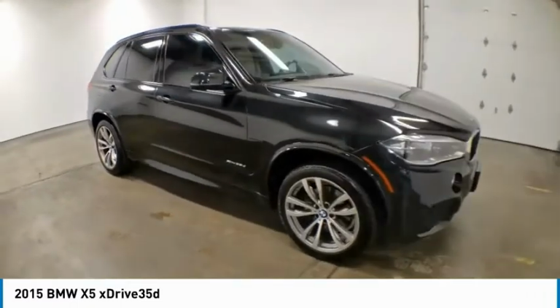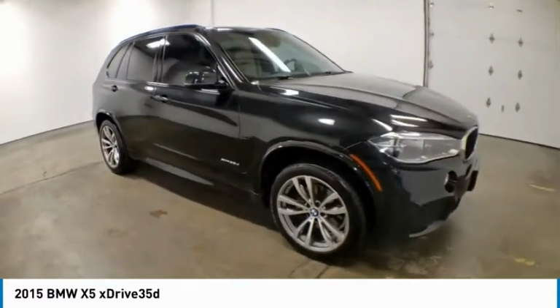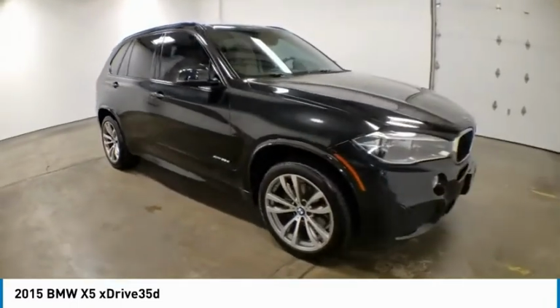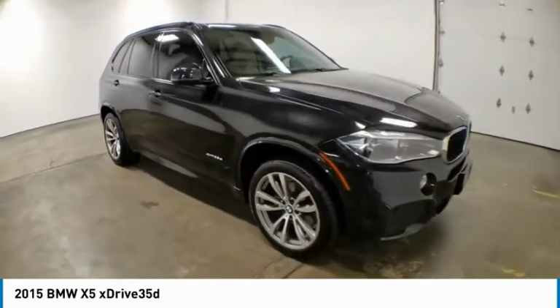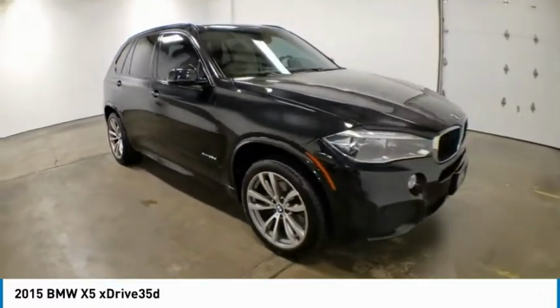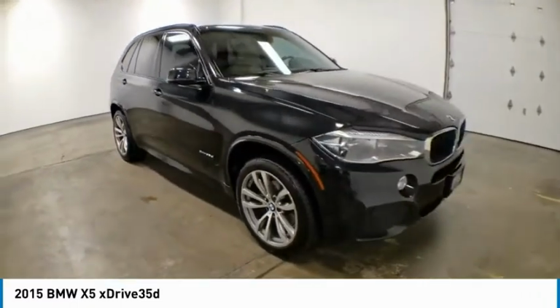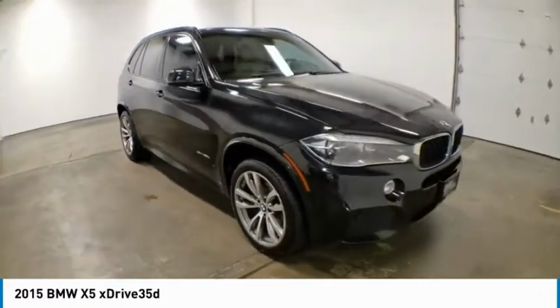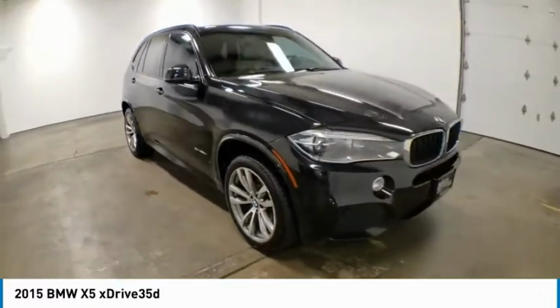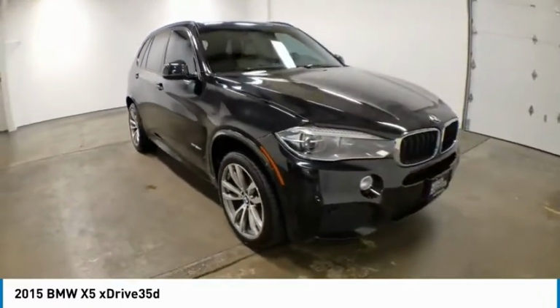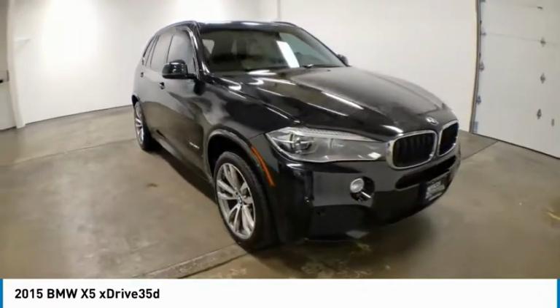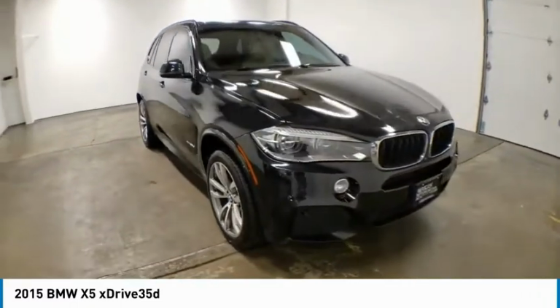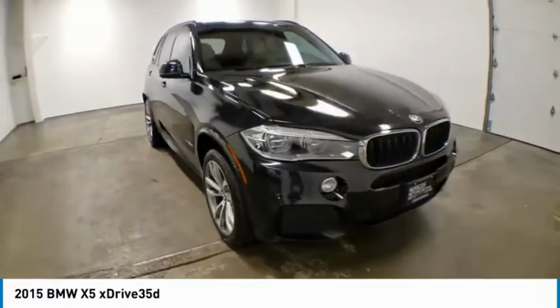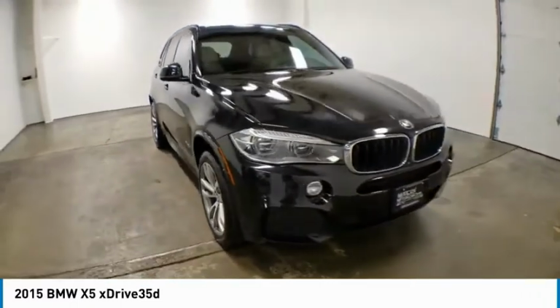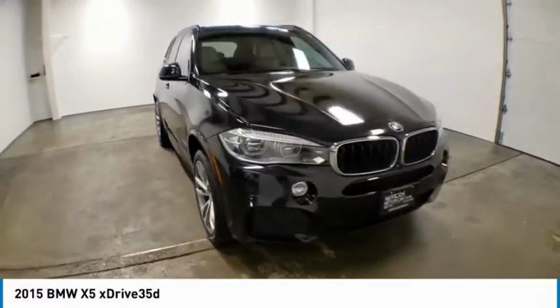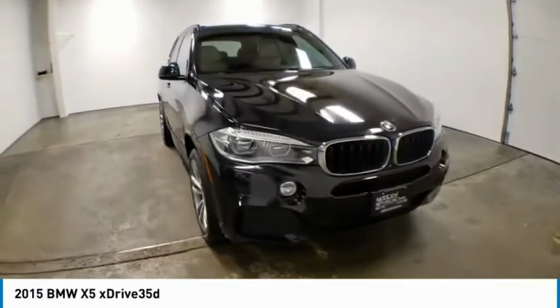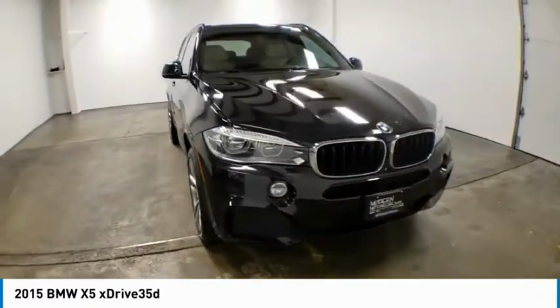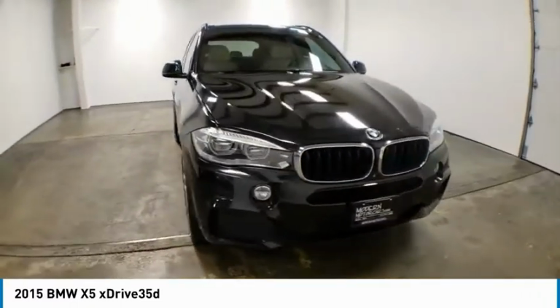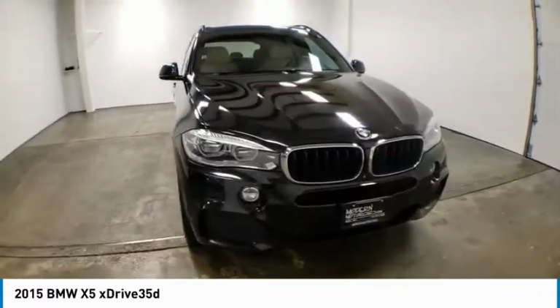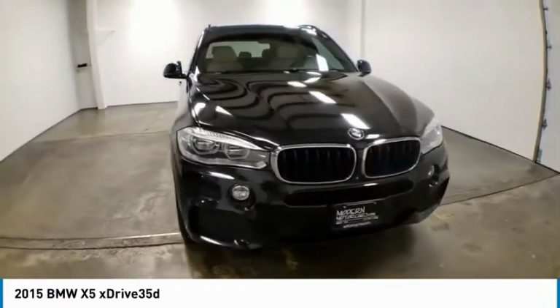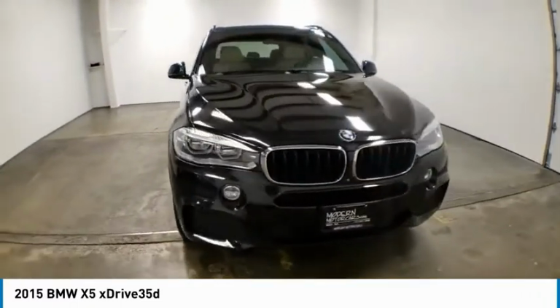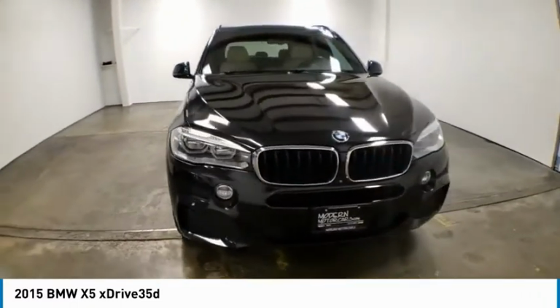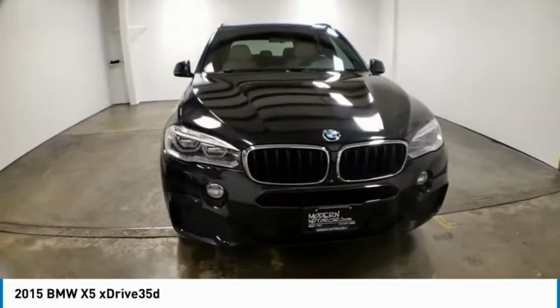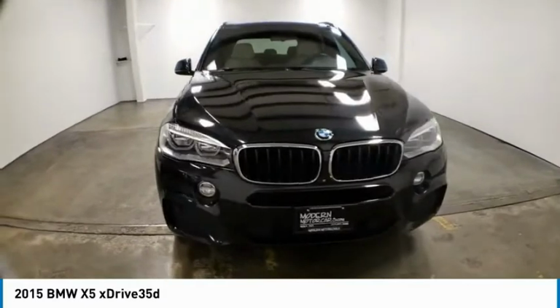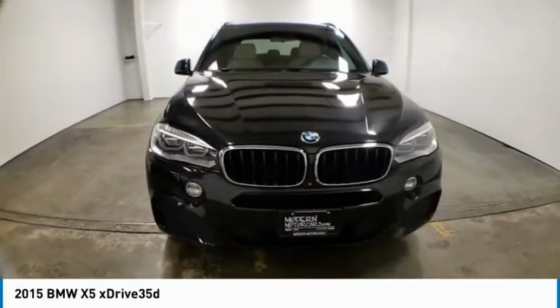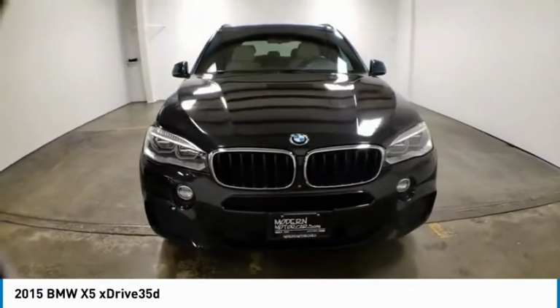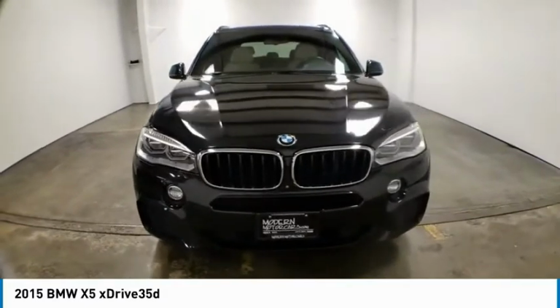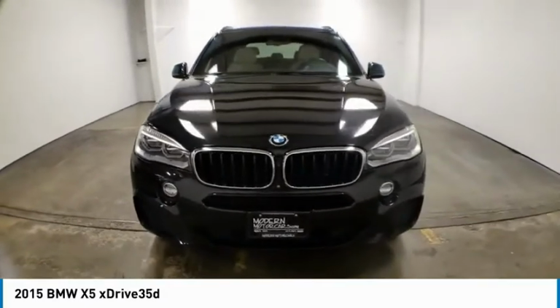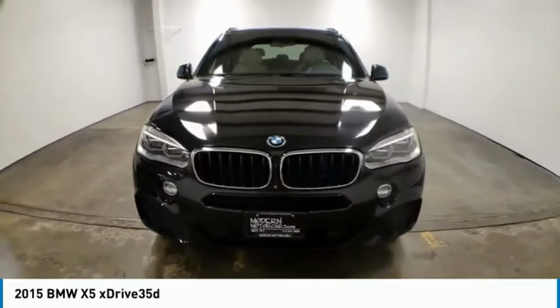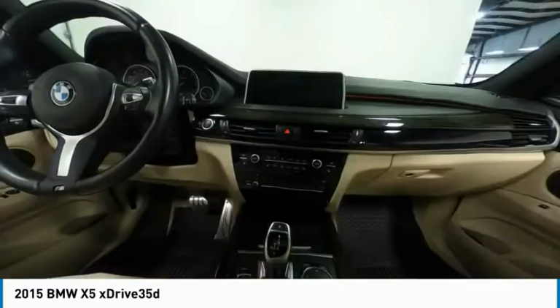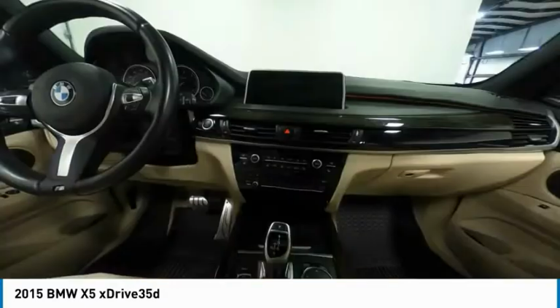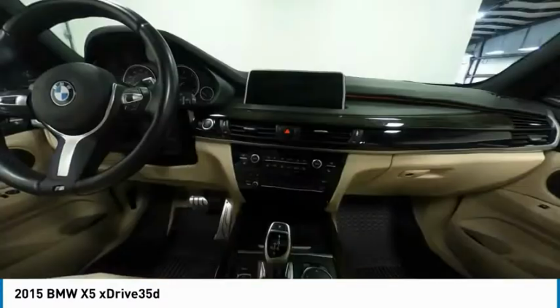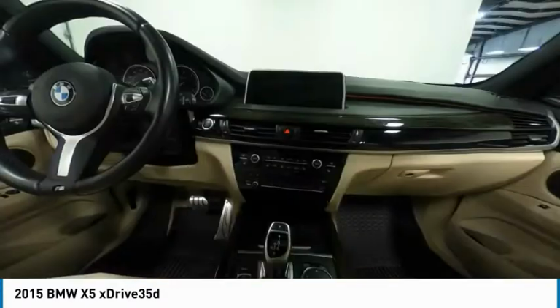M-Sport package. If you like it online, you'll love it in your driveway. Take it for a spin today.